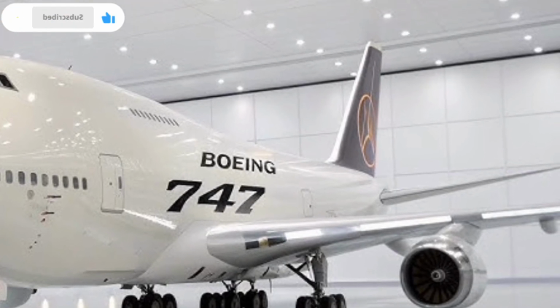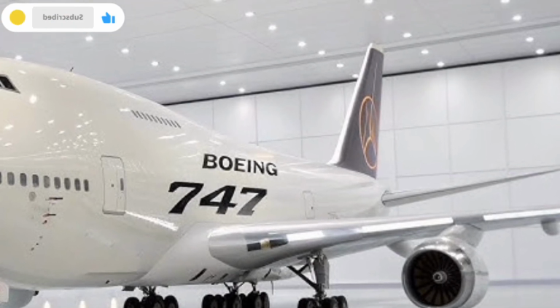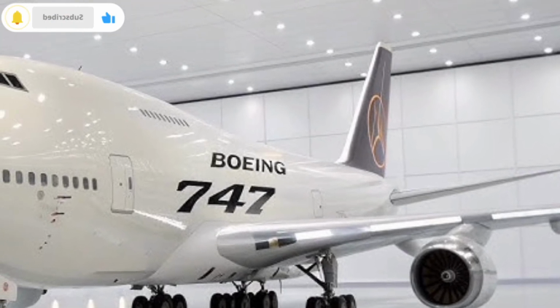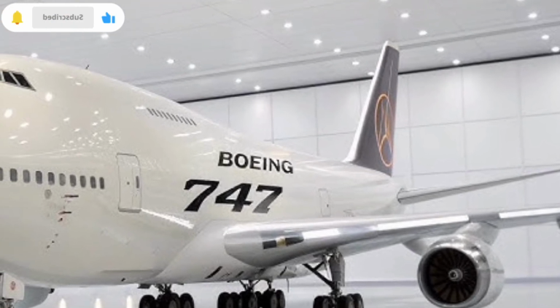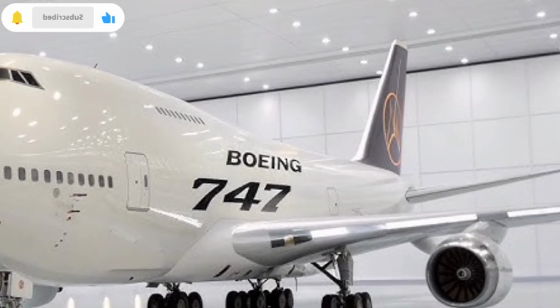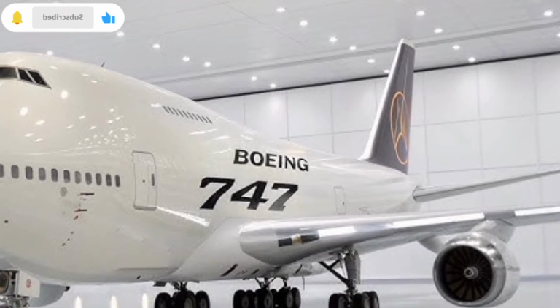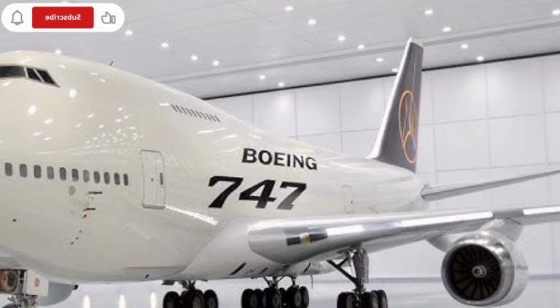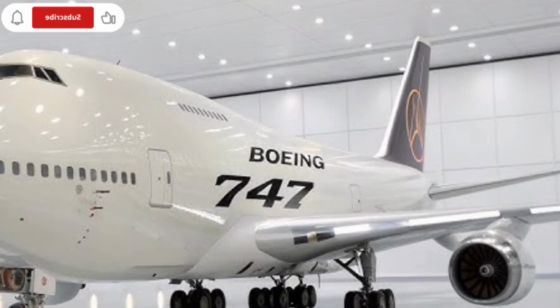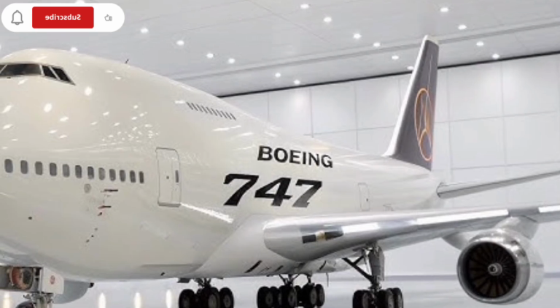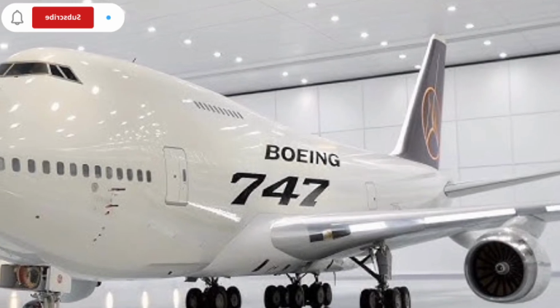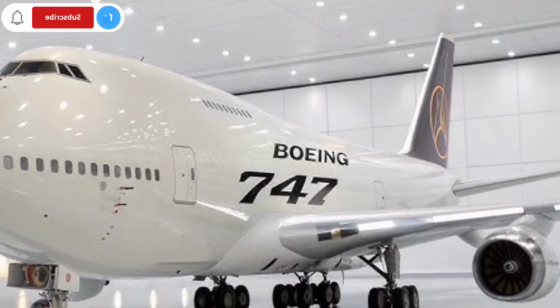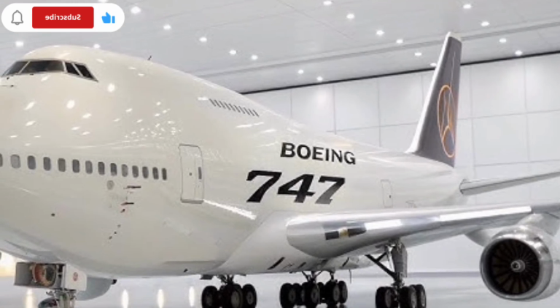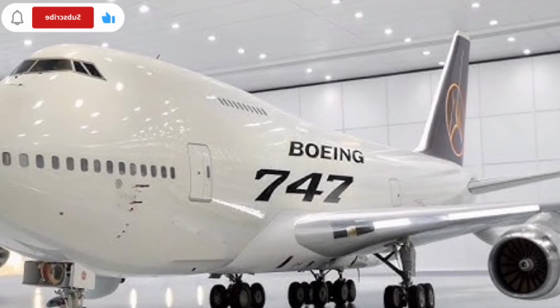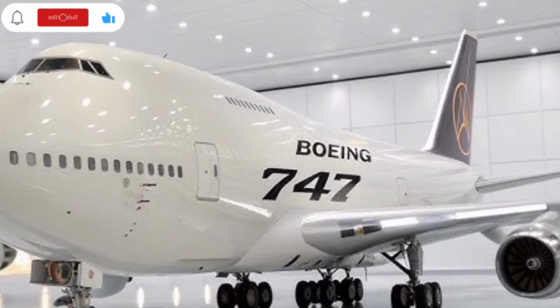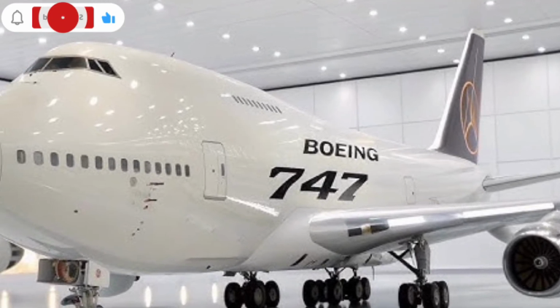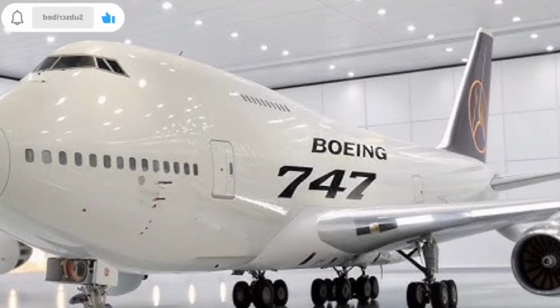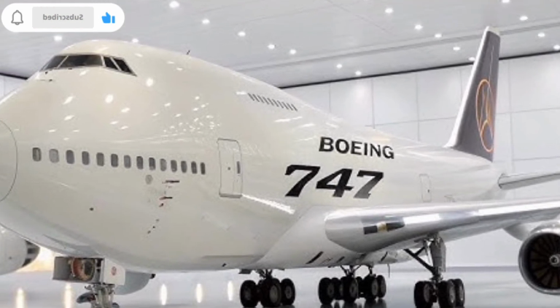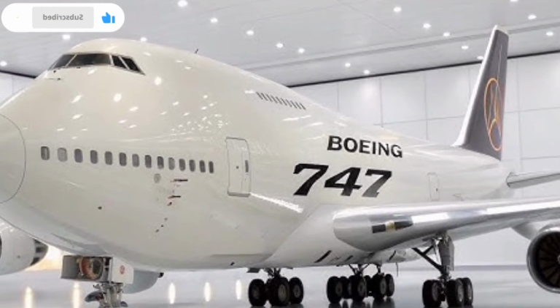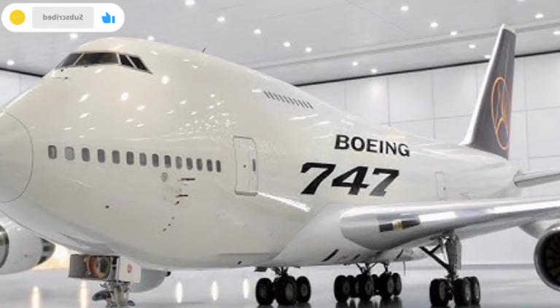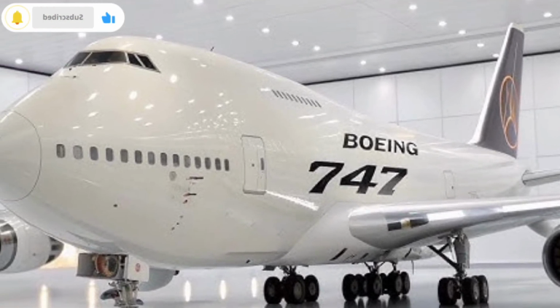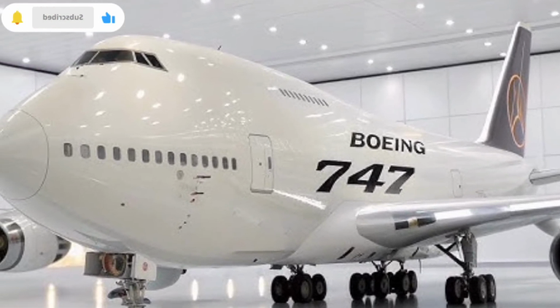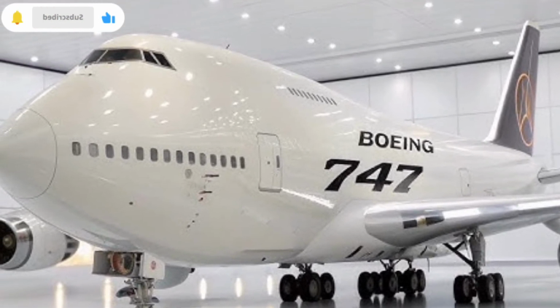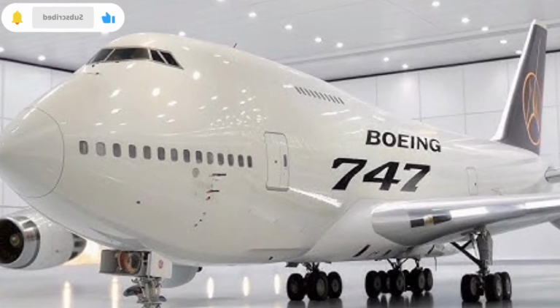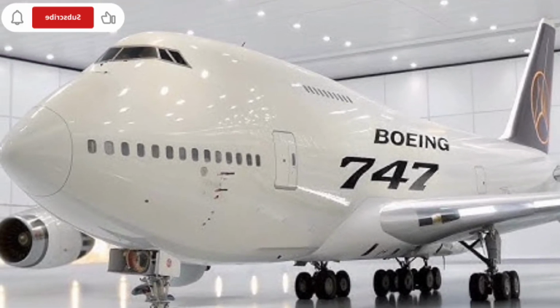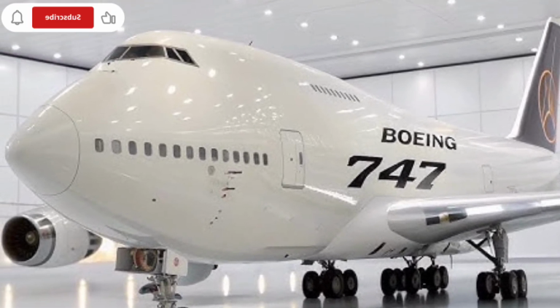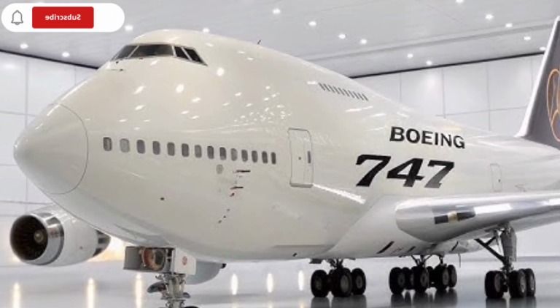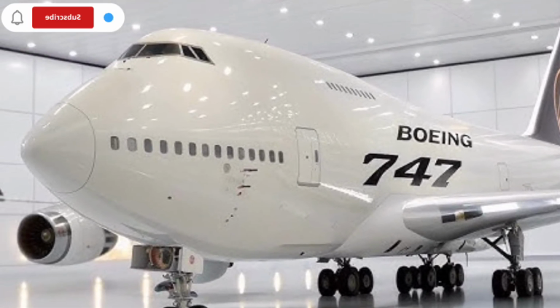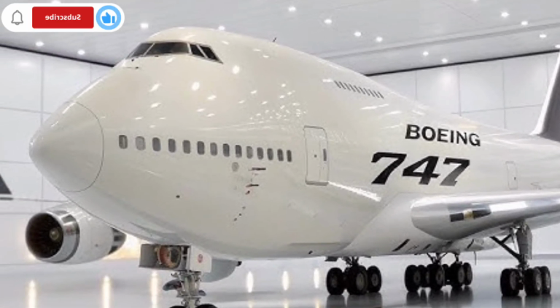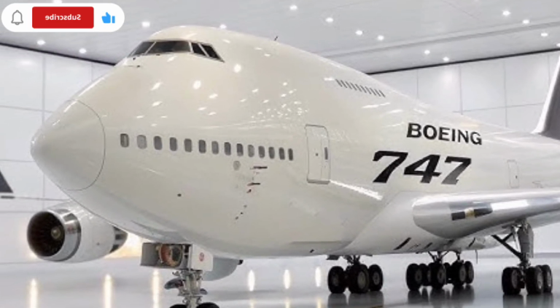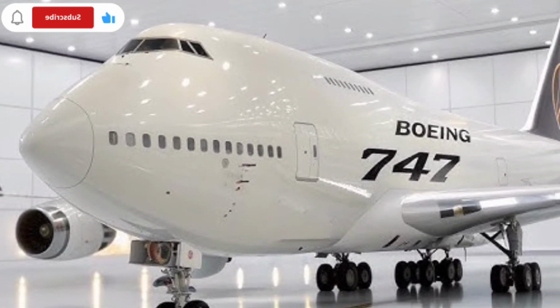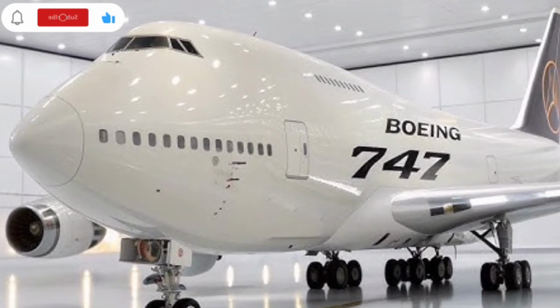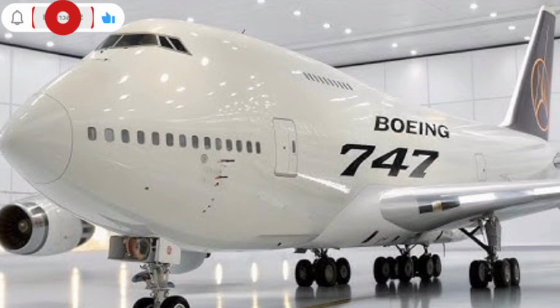For viewers unfamiliar with aviation, it's impressive to realize that an aircraft of this size can land with precision comparable to much smaller jets.